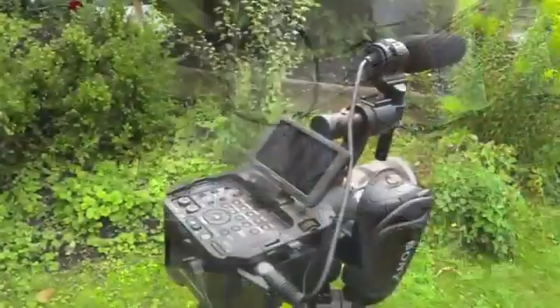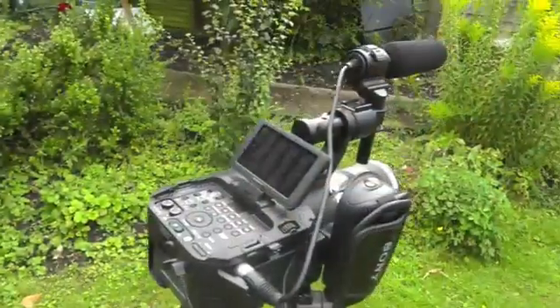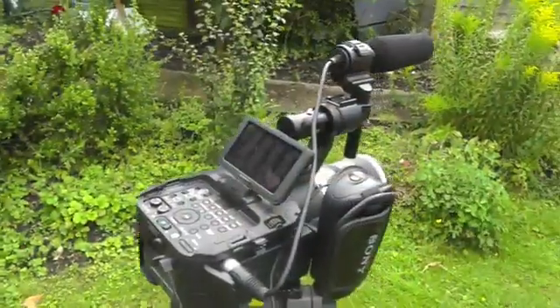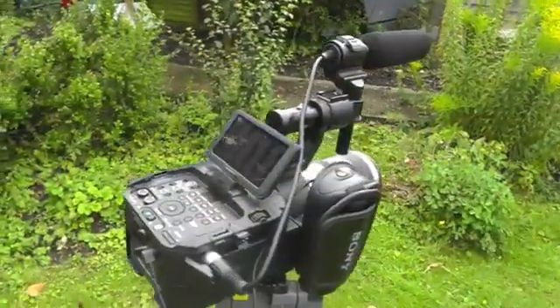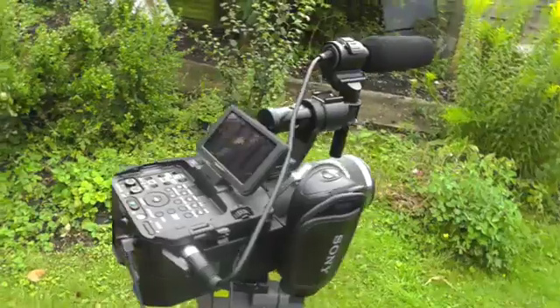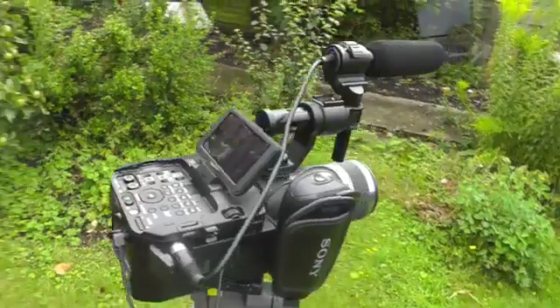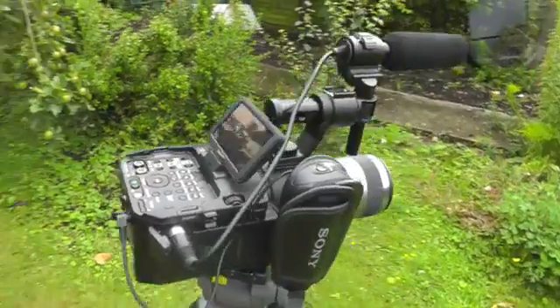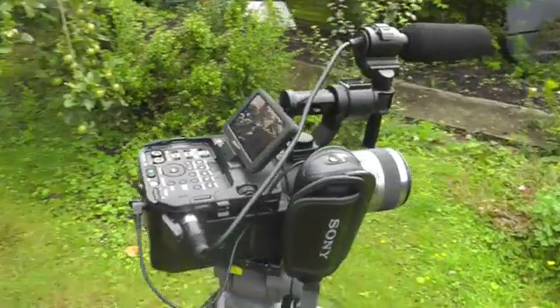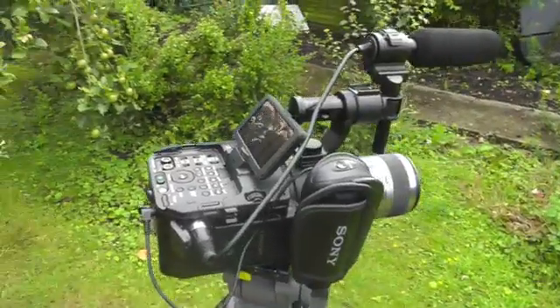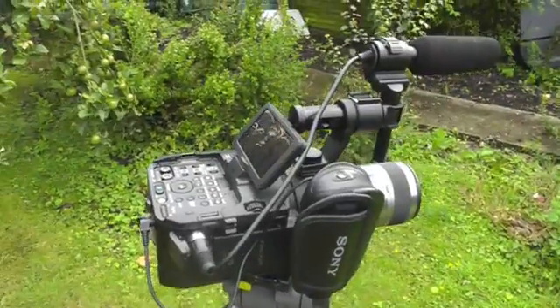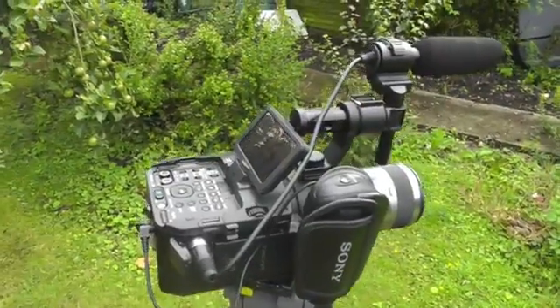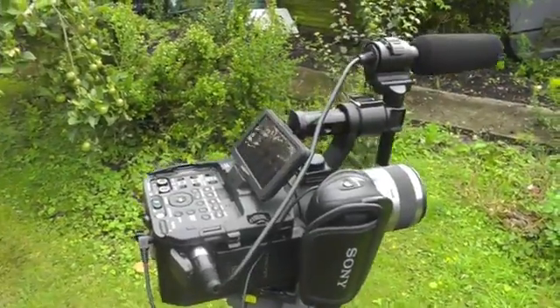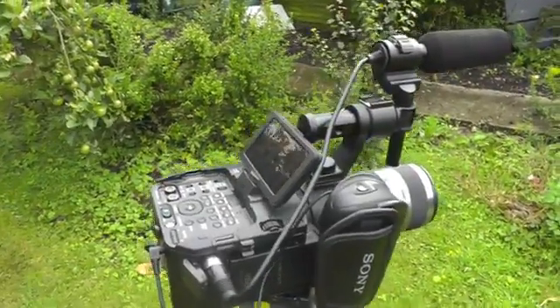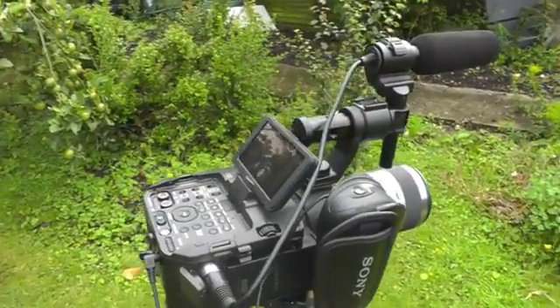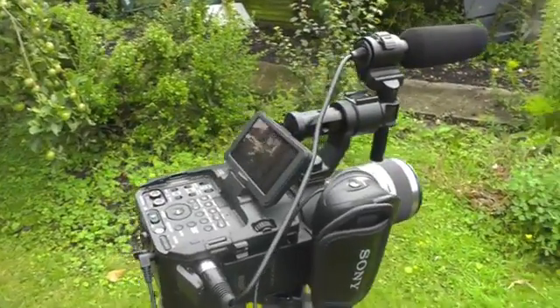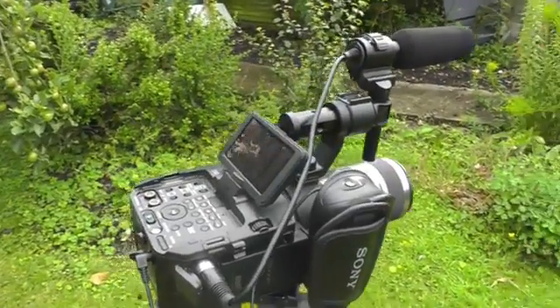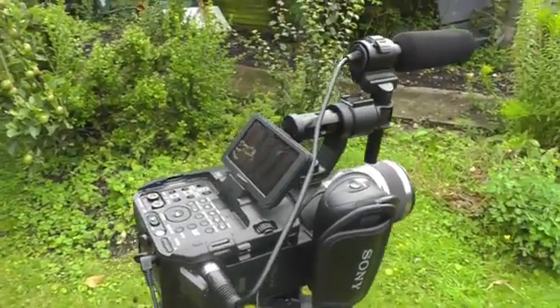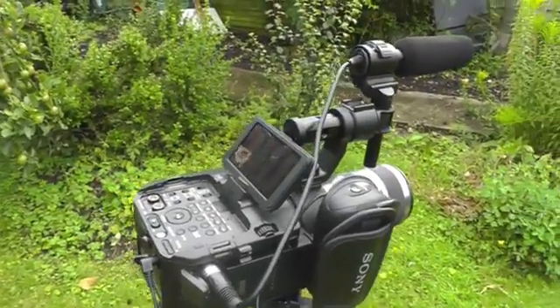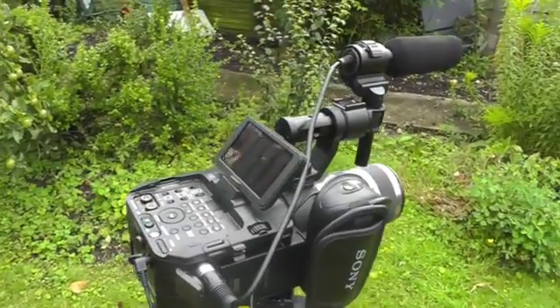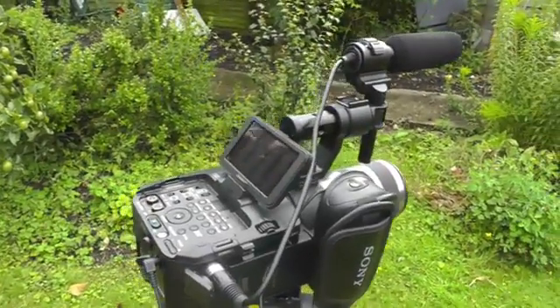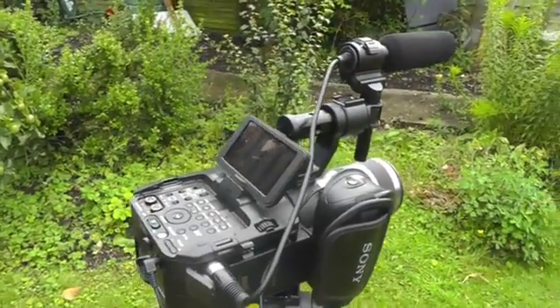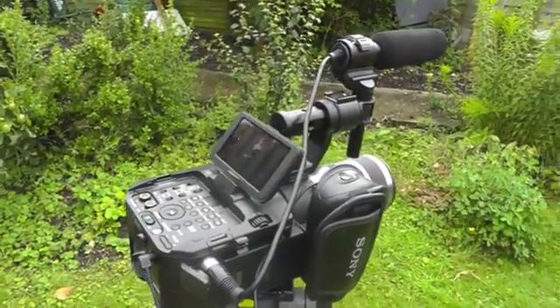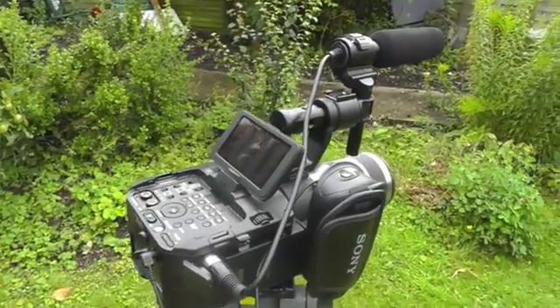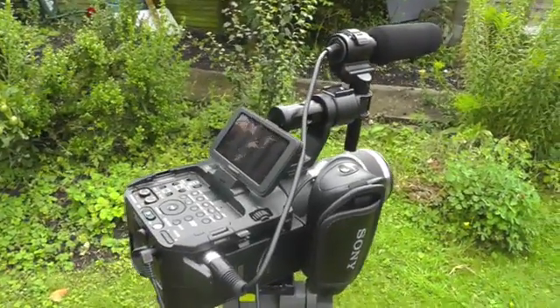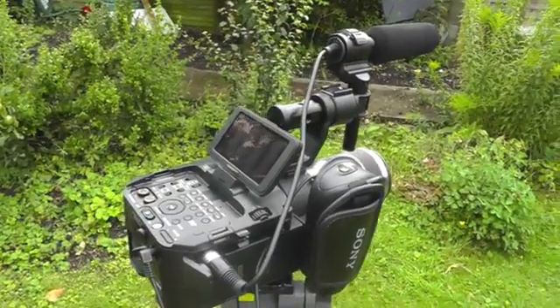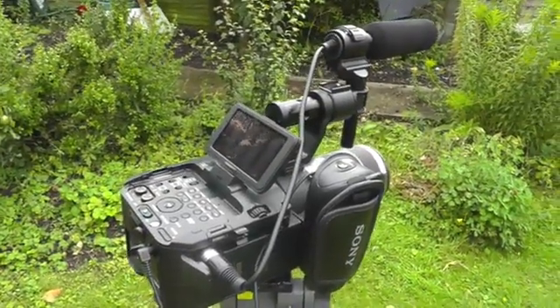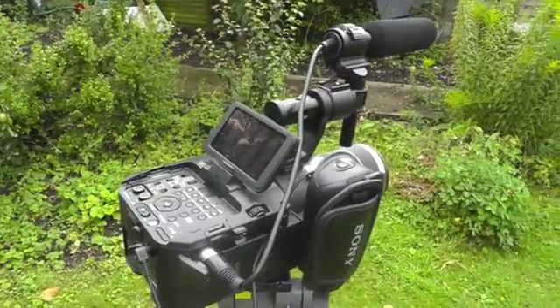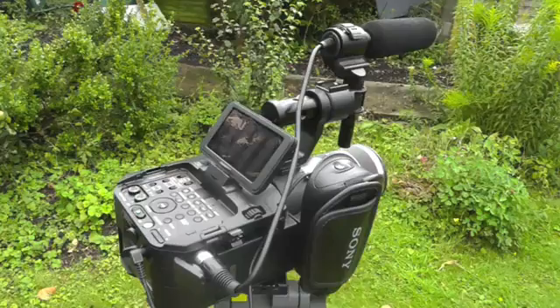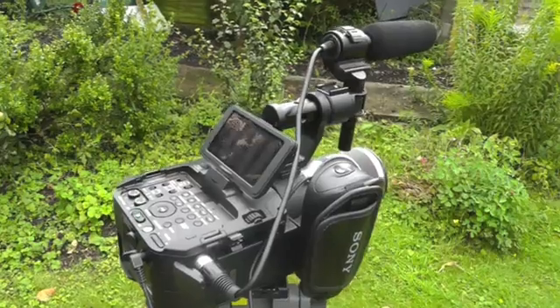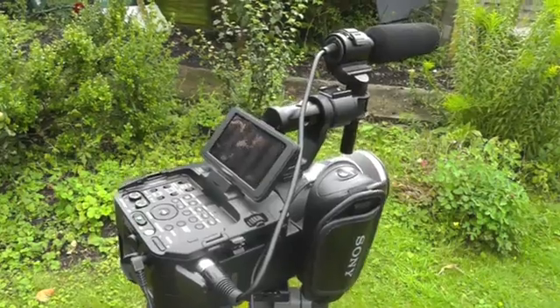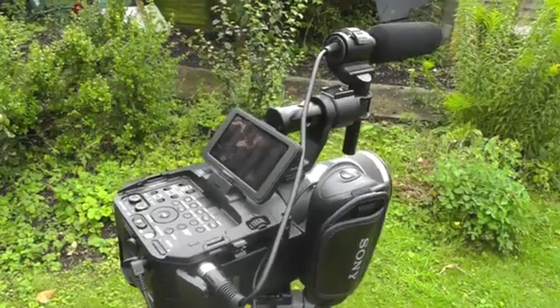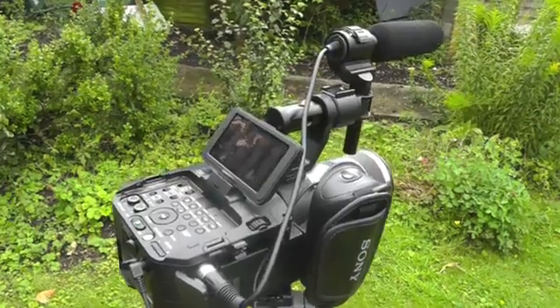So there we have it — a quick tour of the Sony NEX FS100. Please check out my full text review. Thanks for your time, bye-bye.